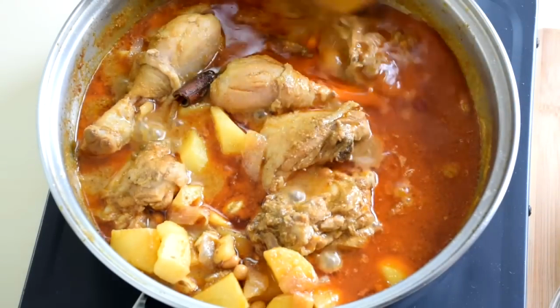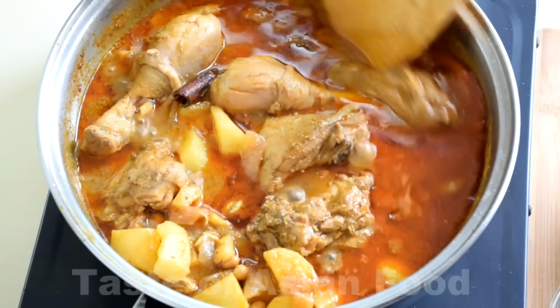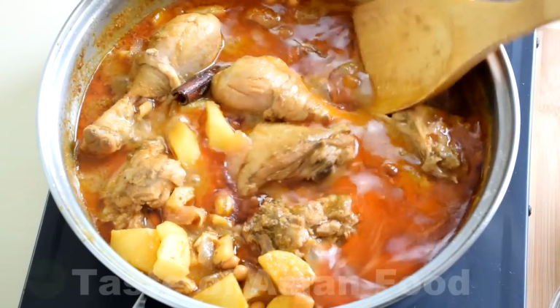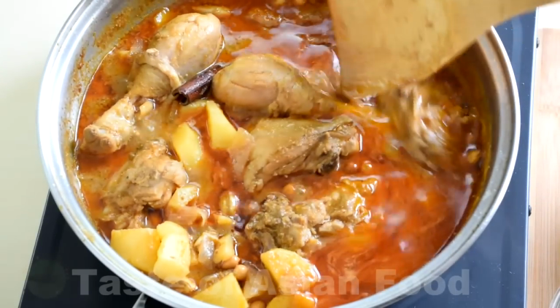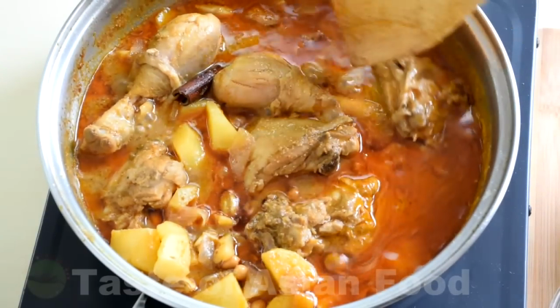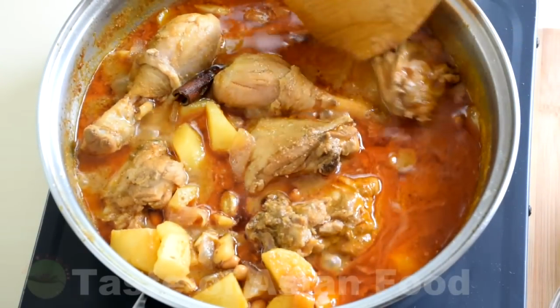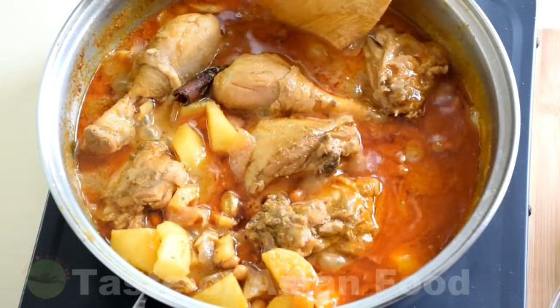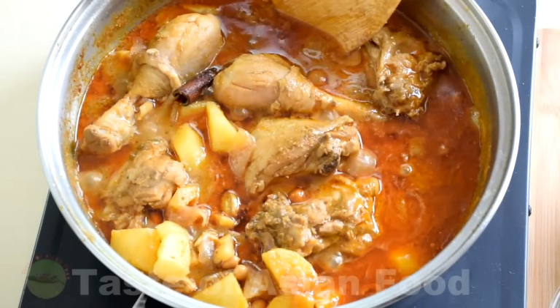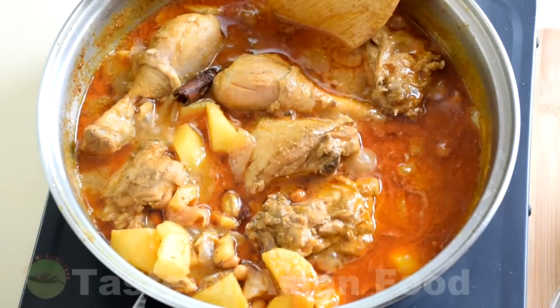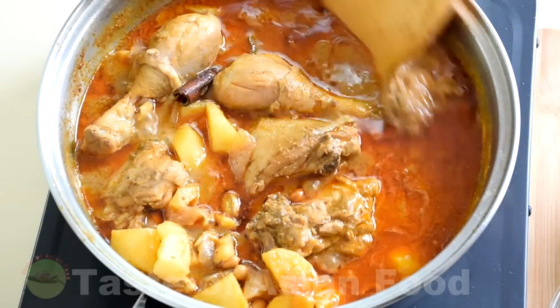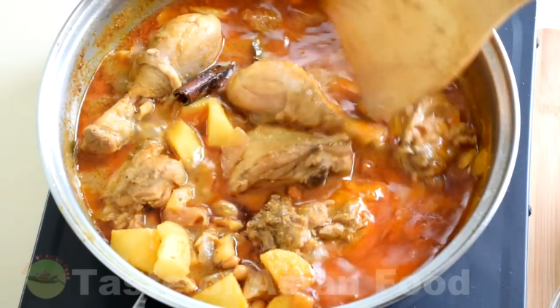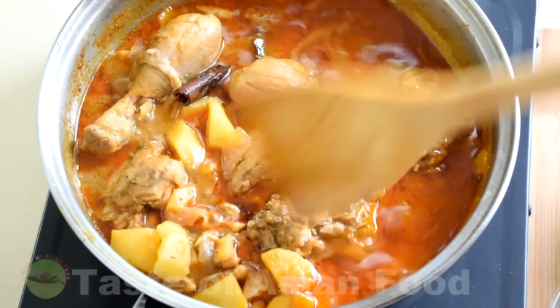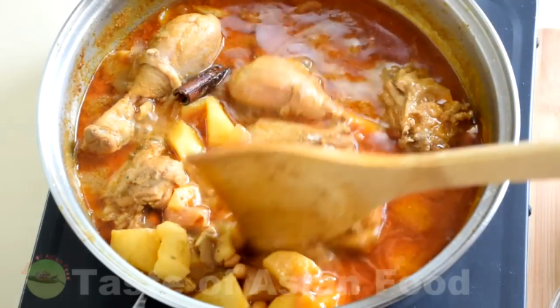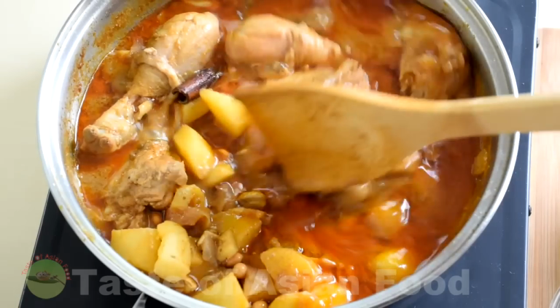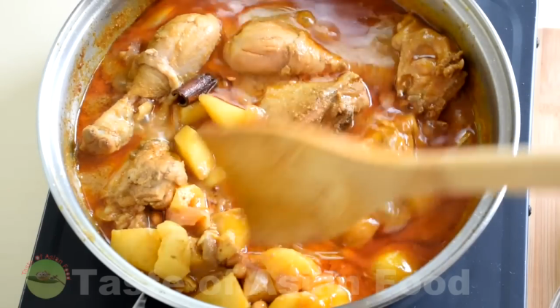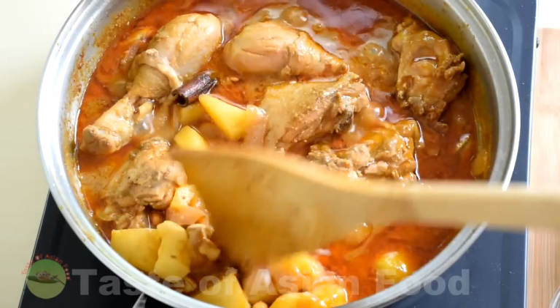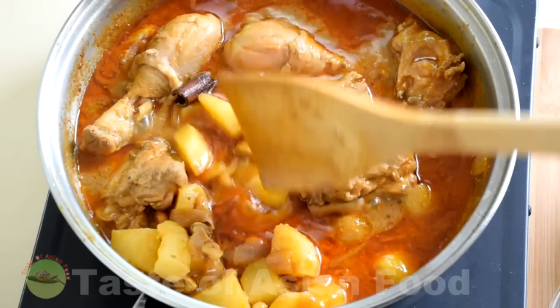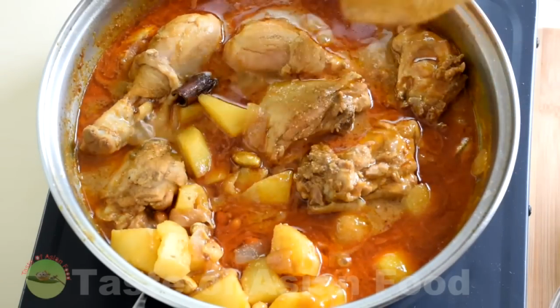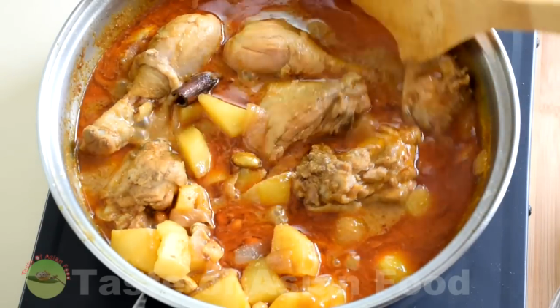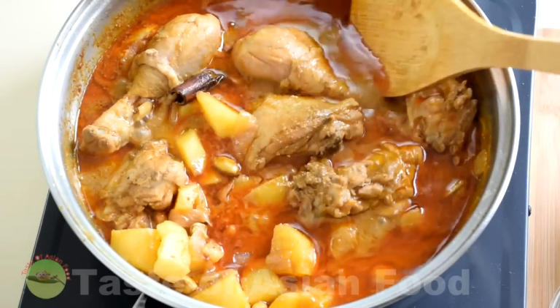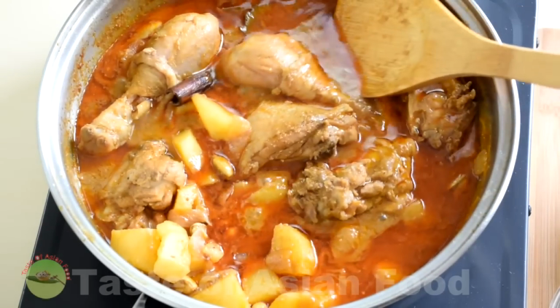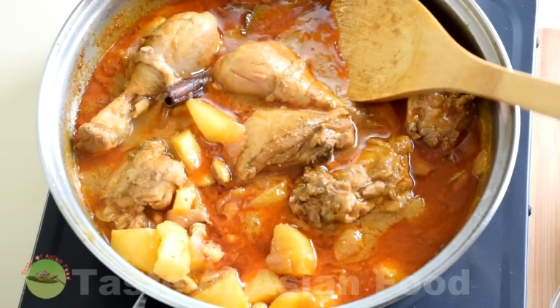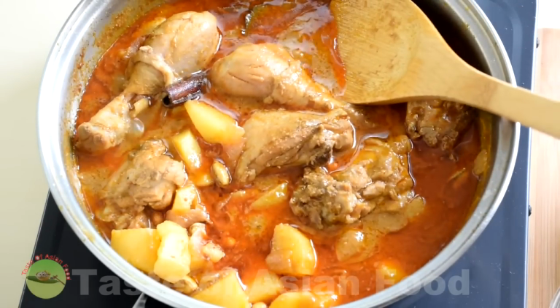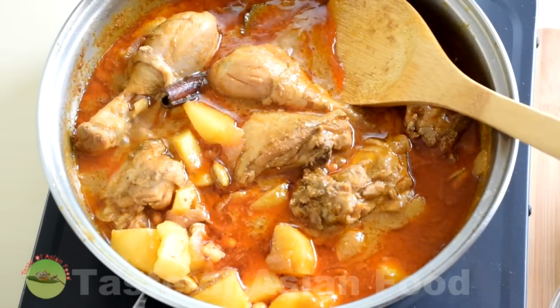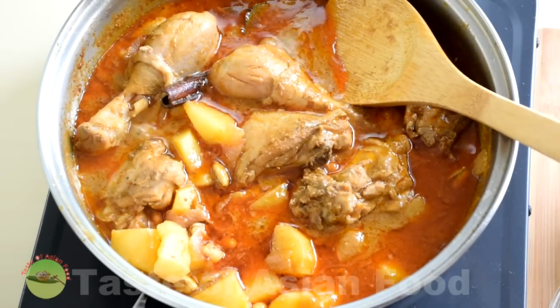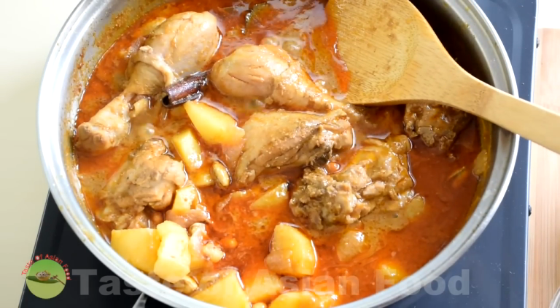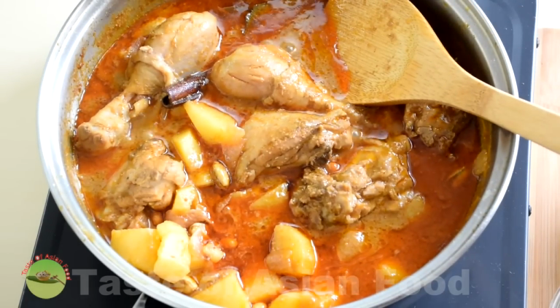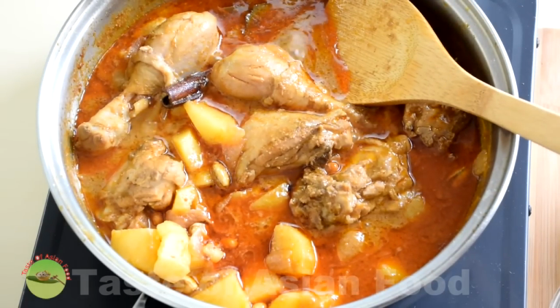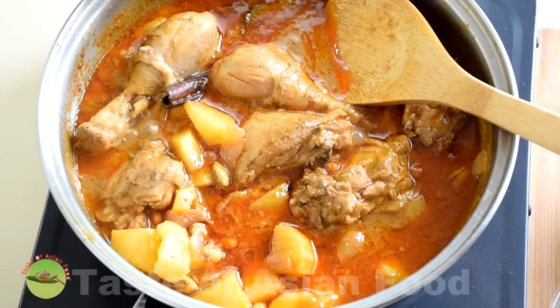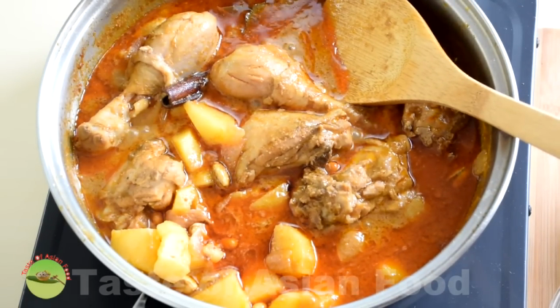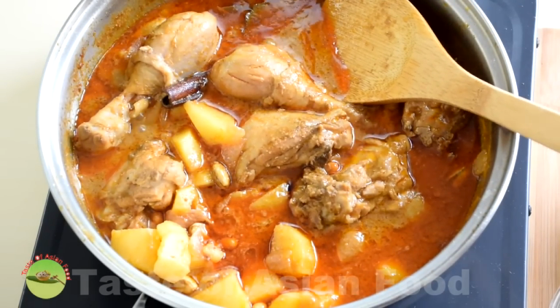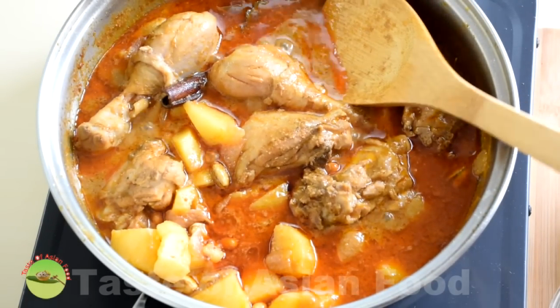Now look at the curry from another angle — it's very appetizing. Remove and serve.